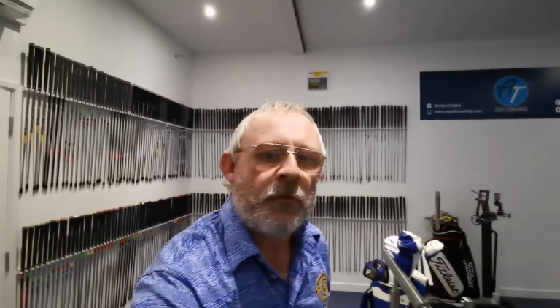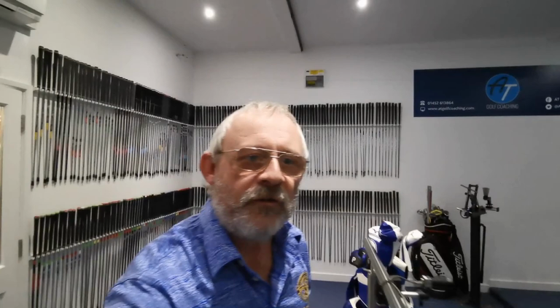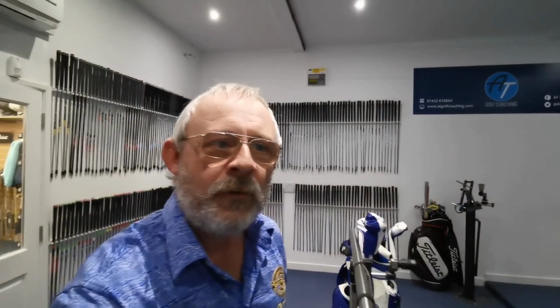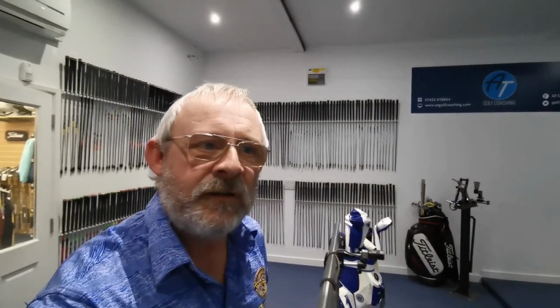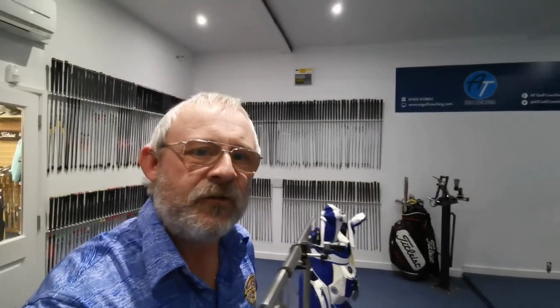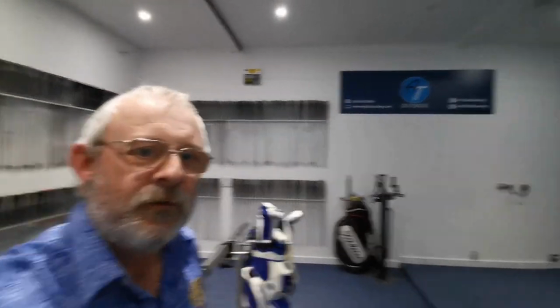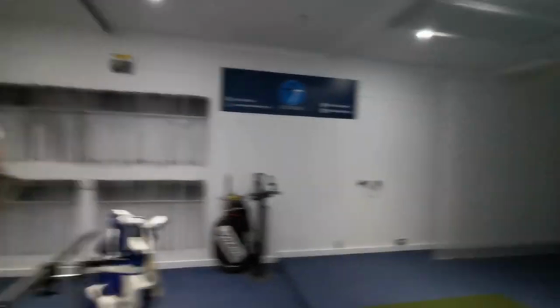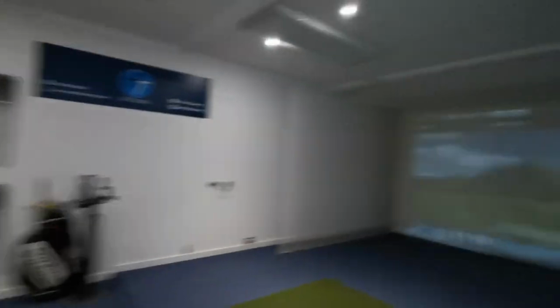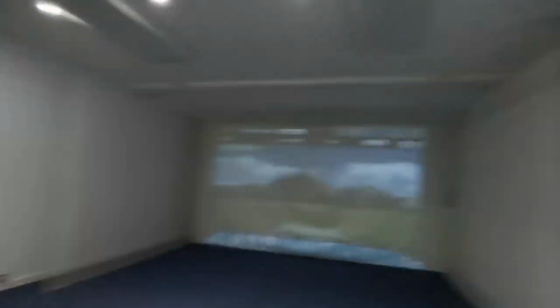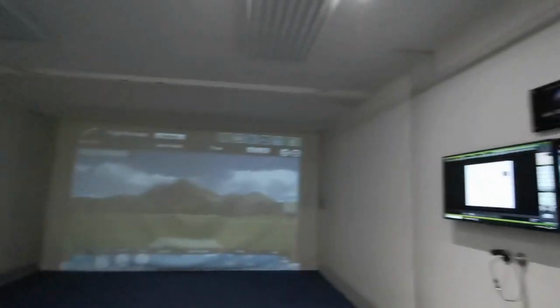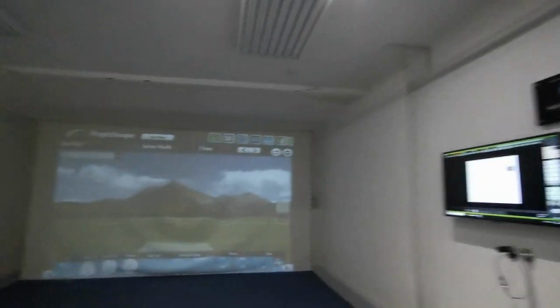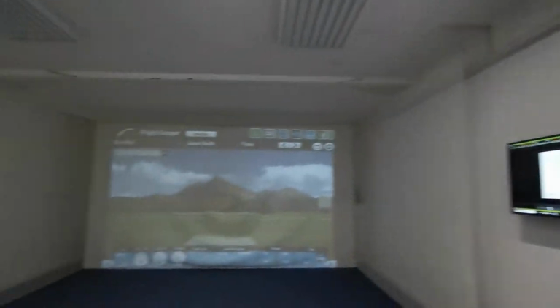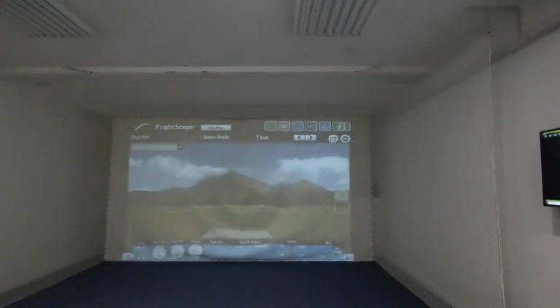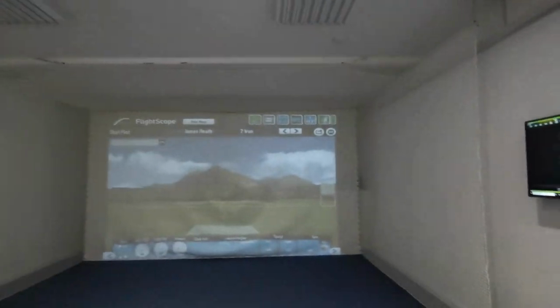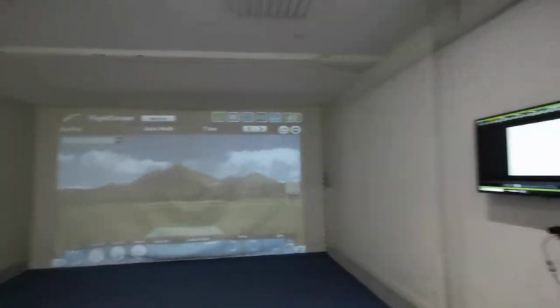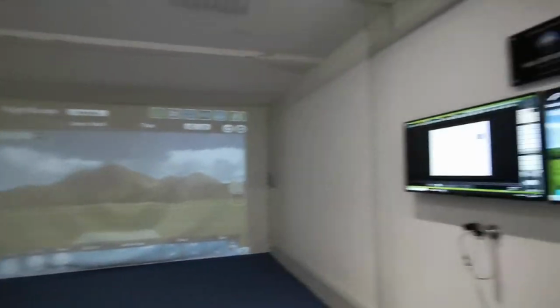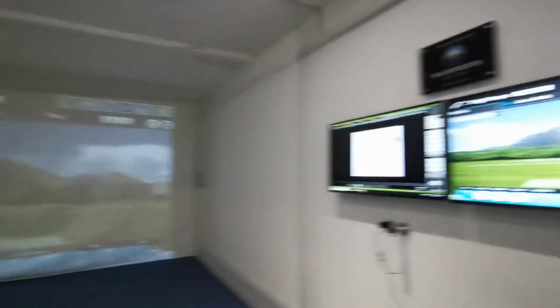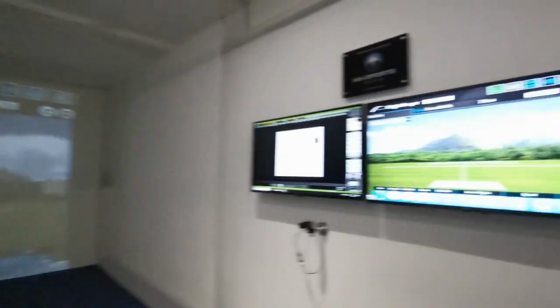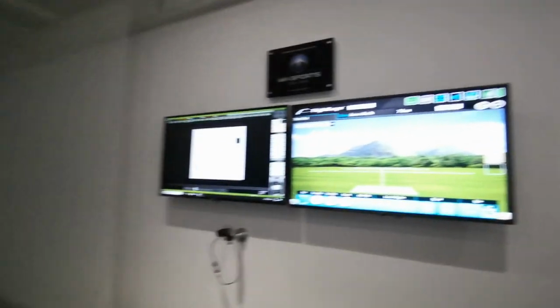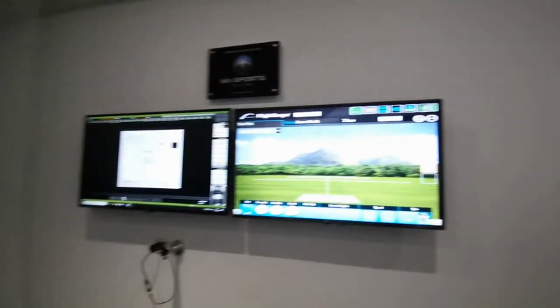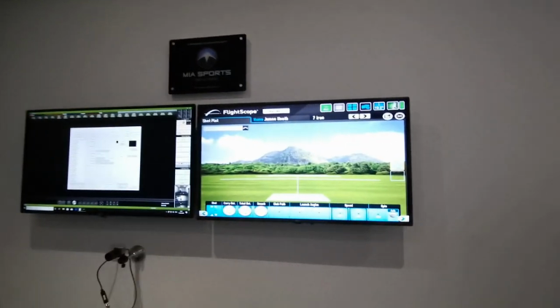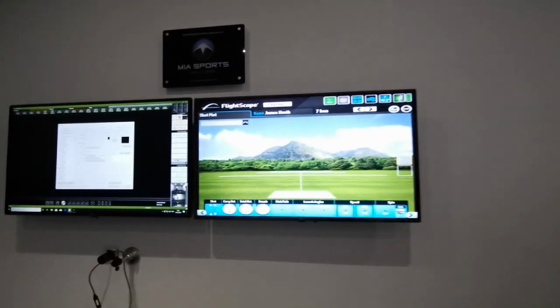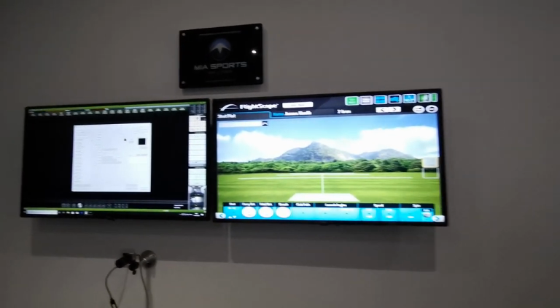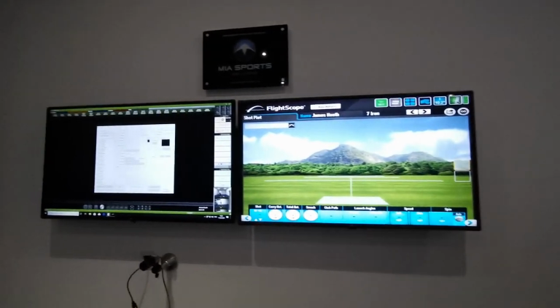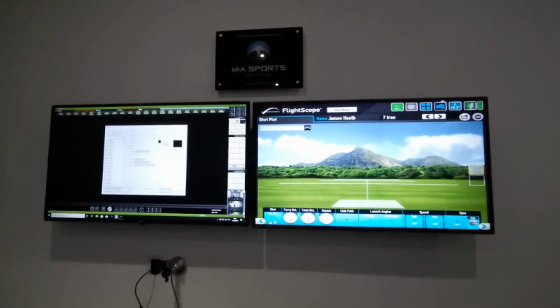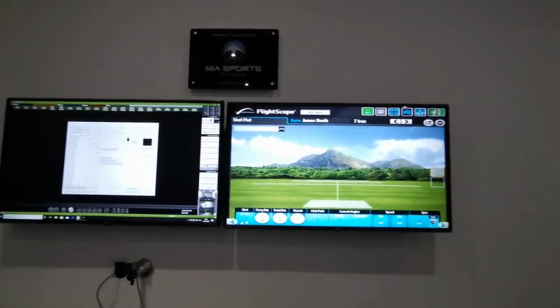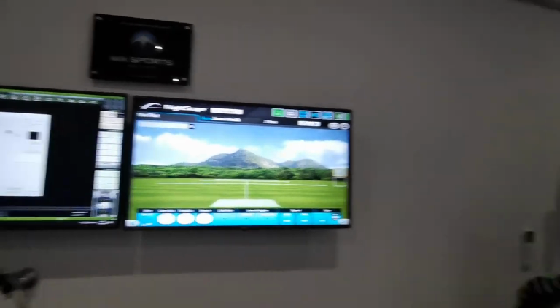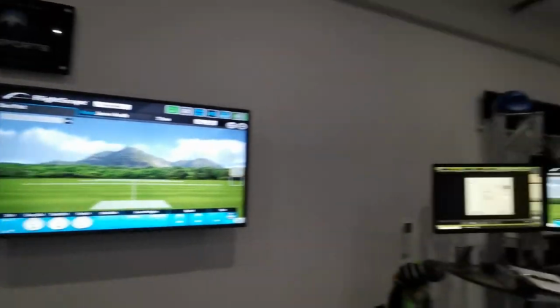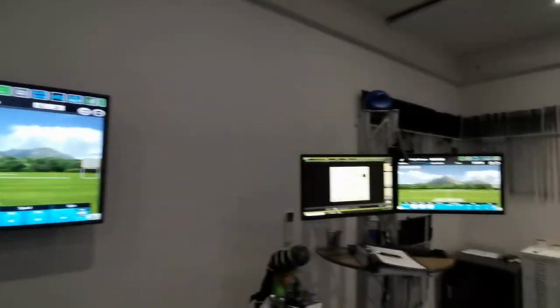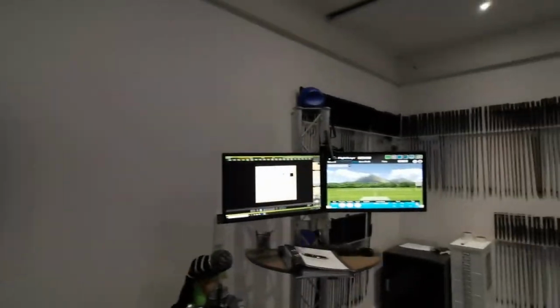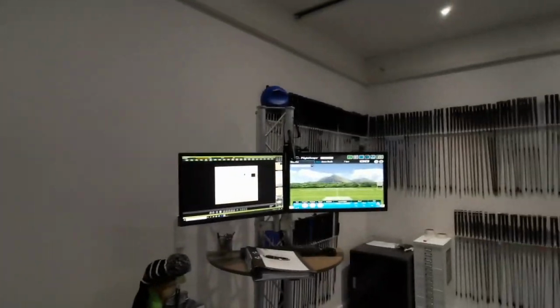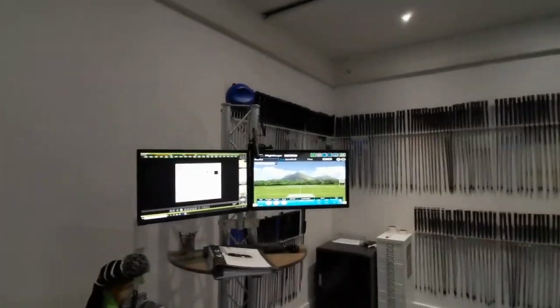Right, so we're in the studio. We have the TV screens replicated on the wall.